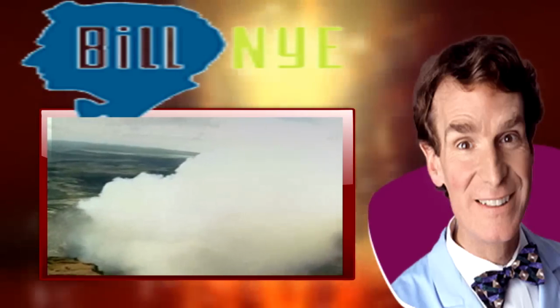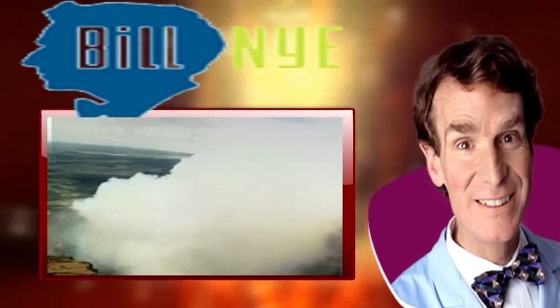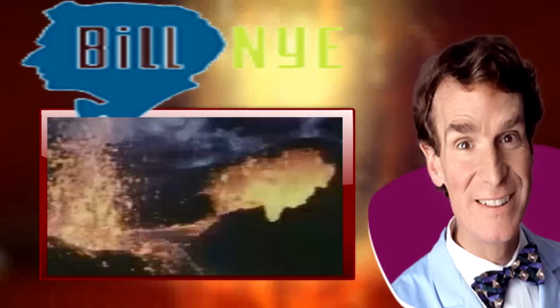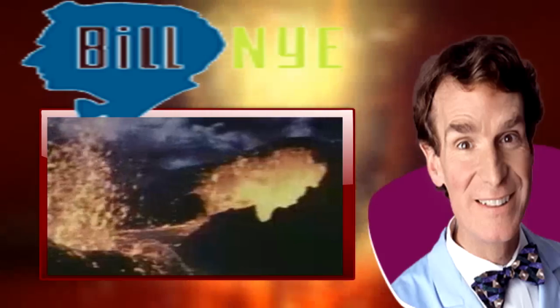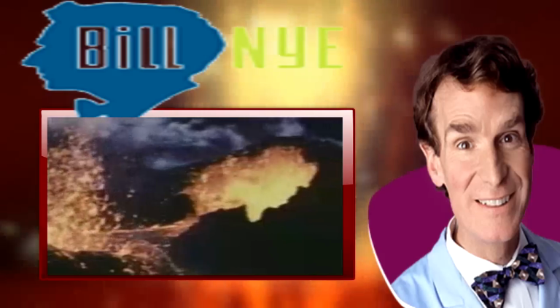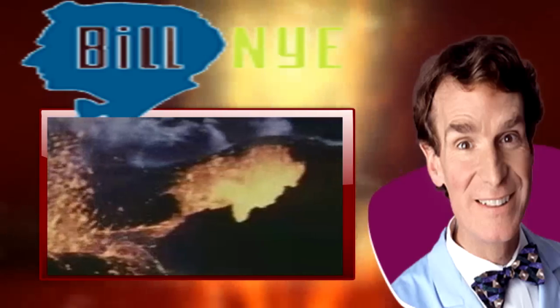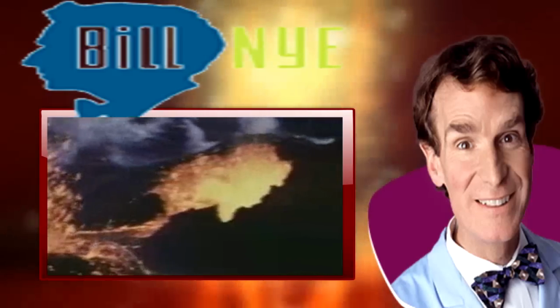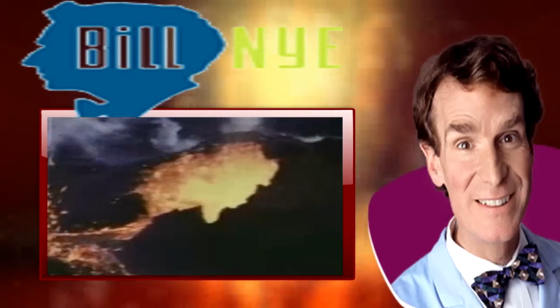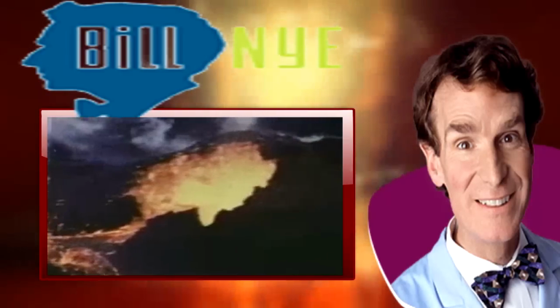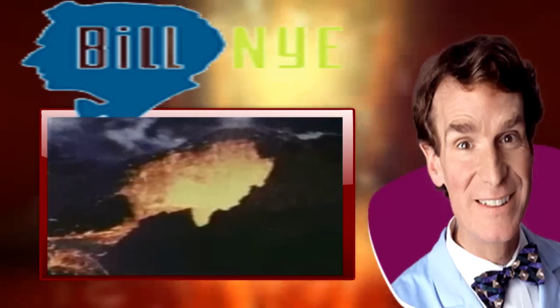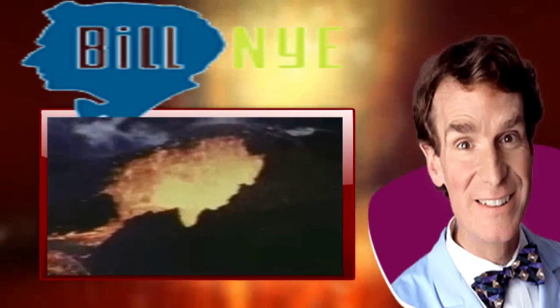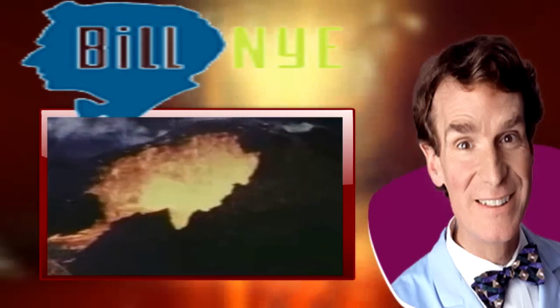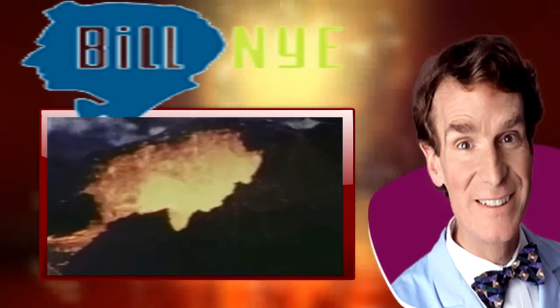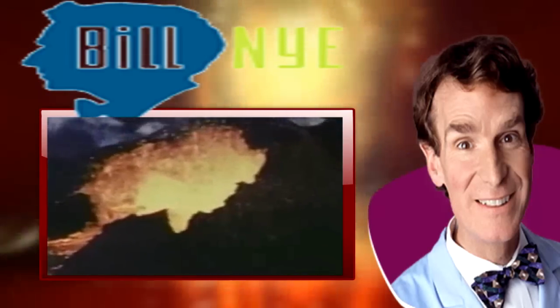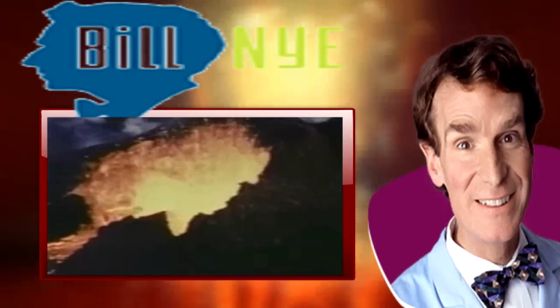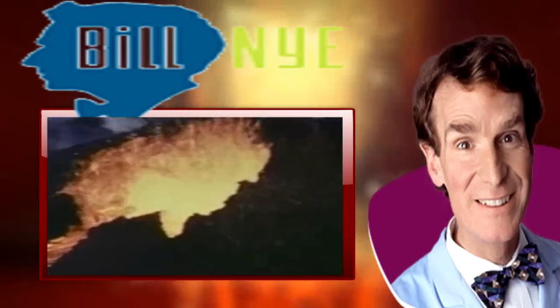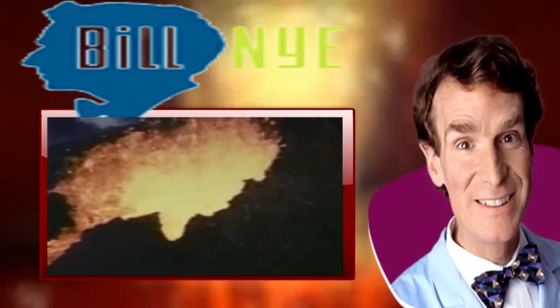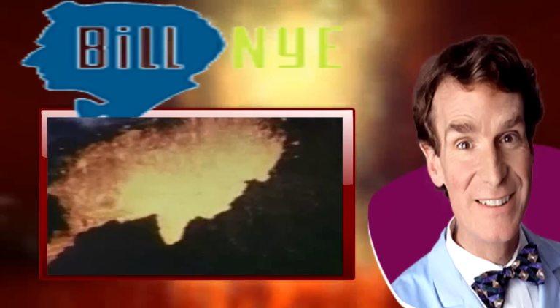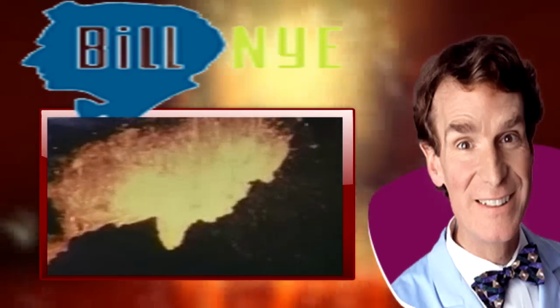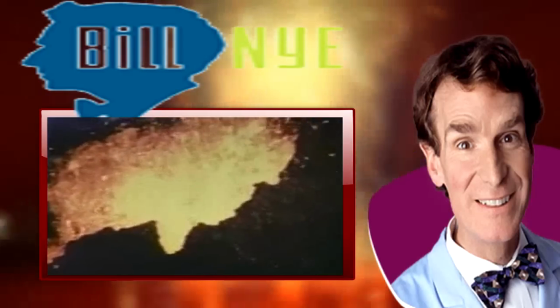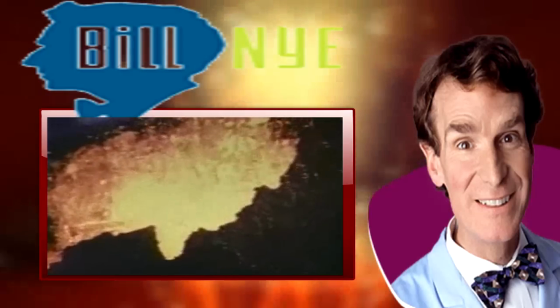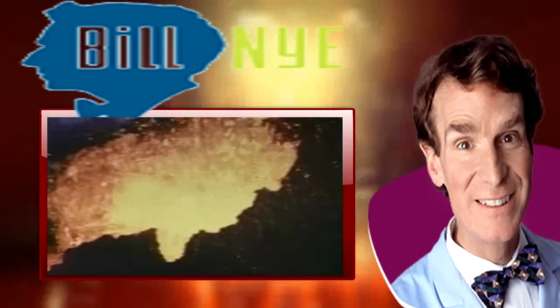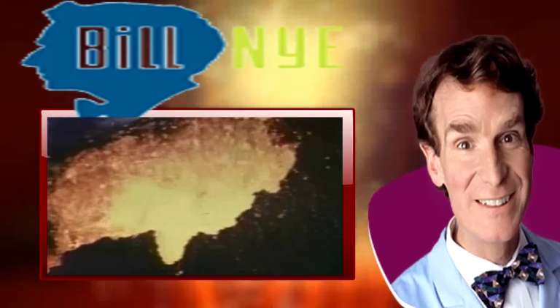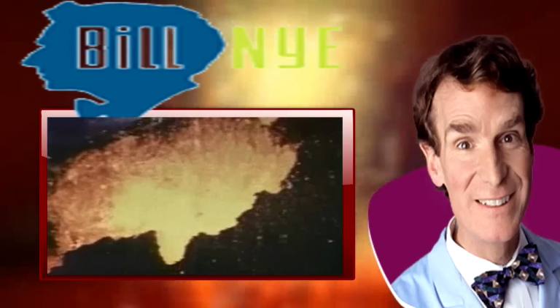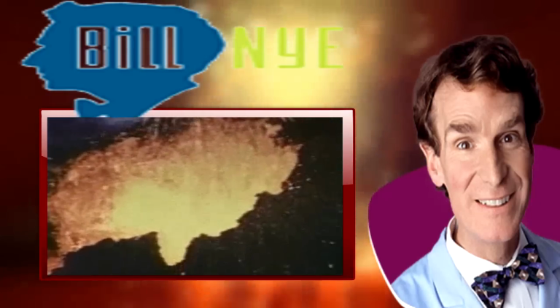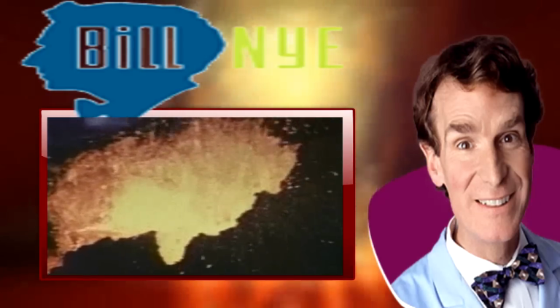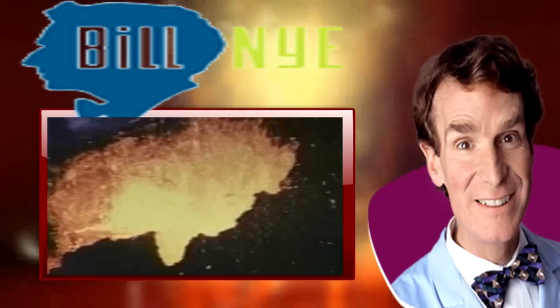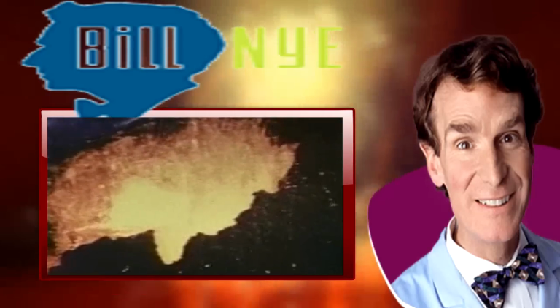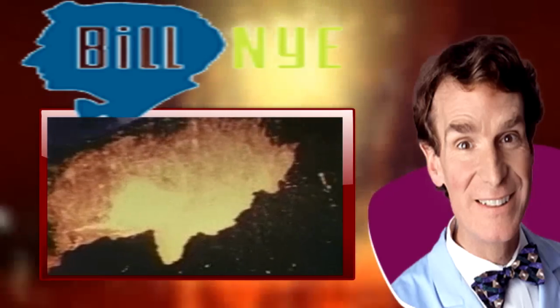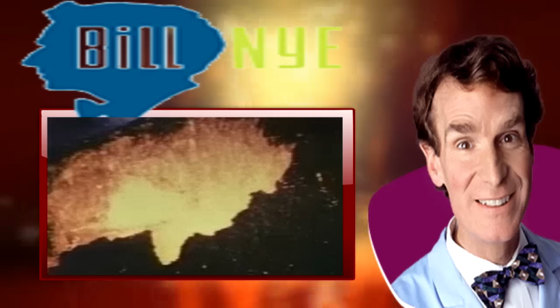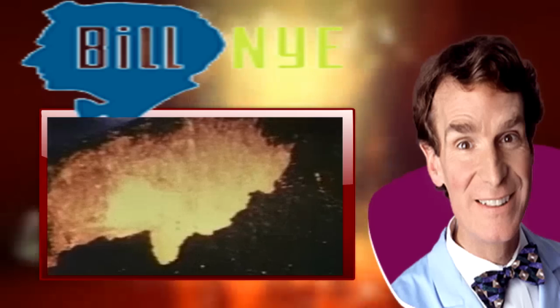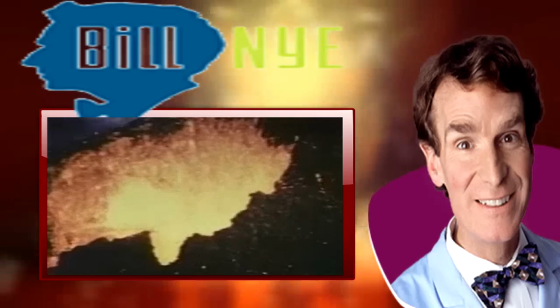Since the Earth was young, volcanoes have hurled fiery rock from the planet's interior to its surface.